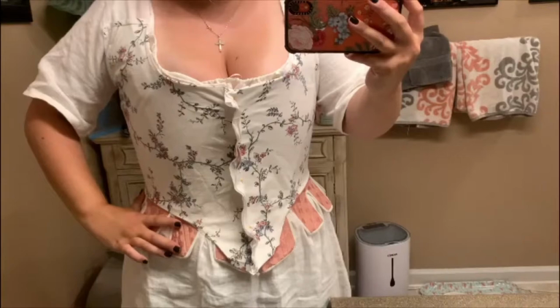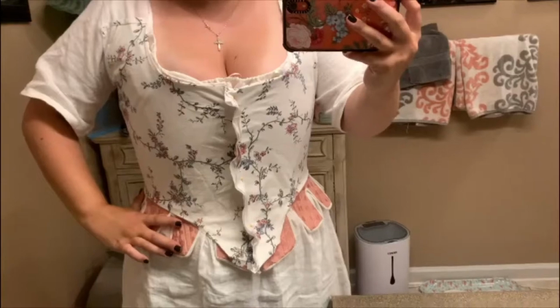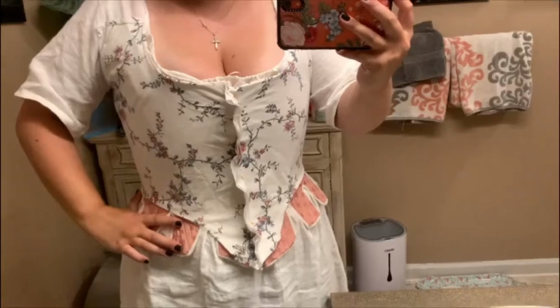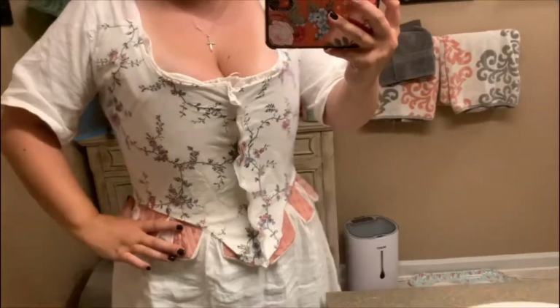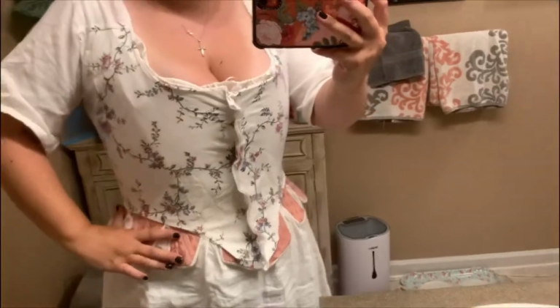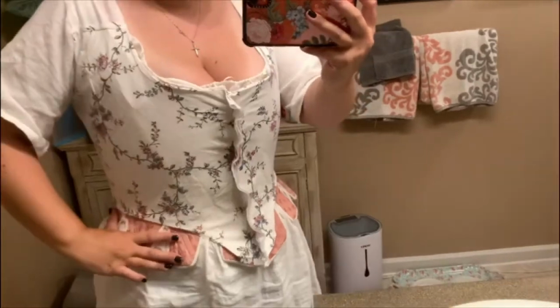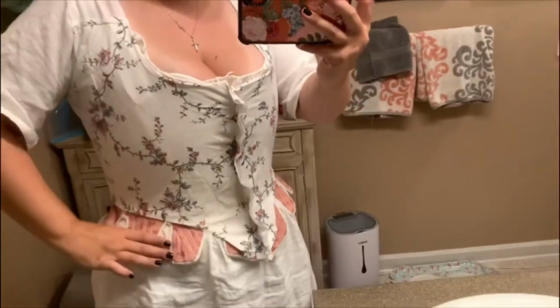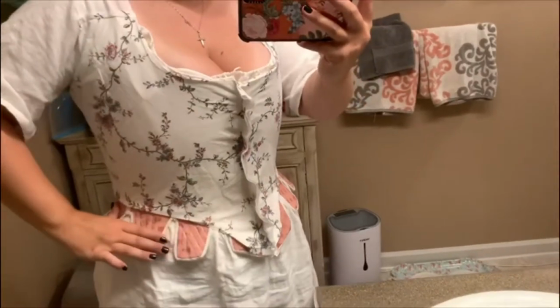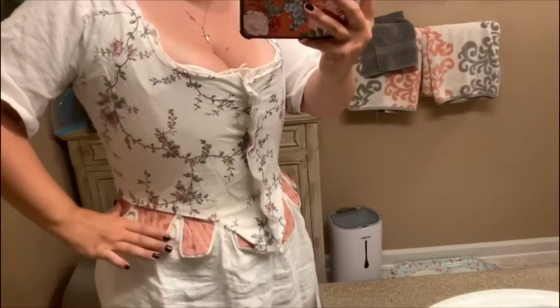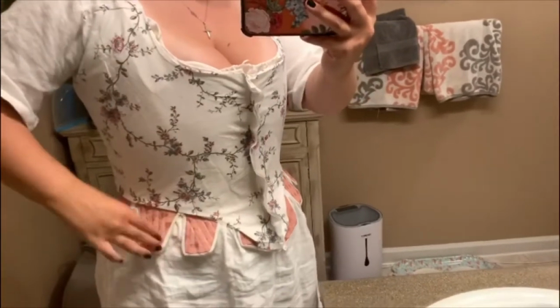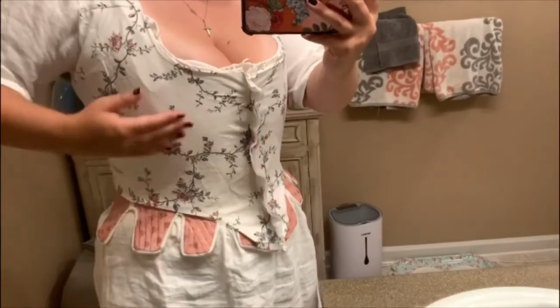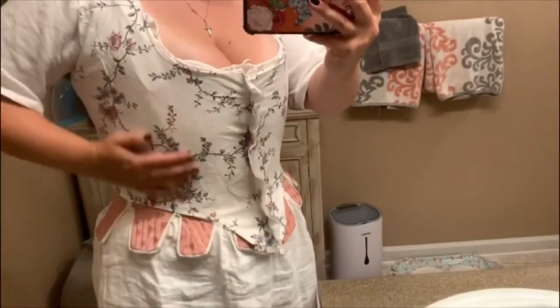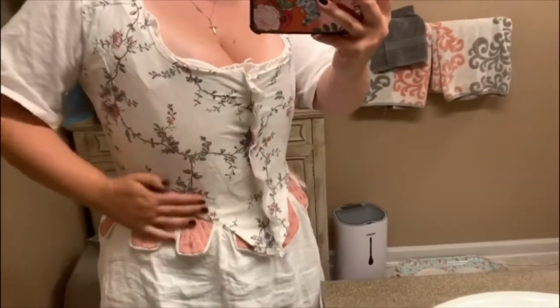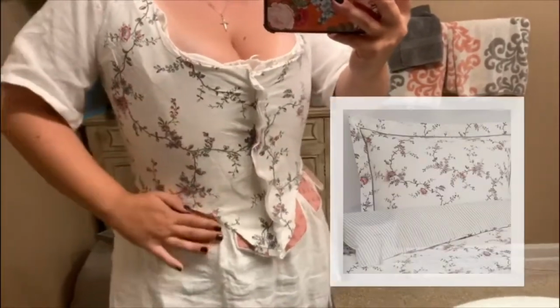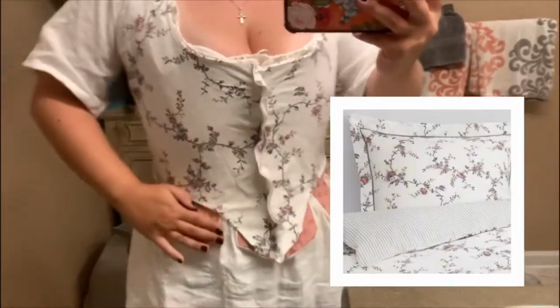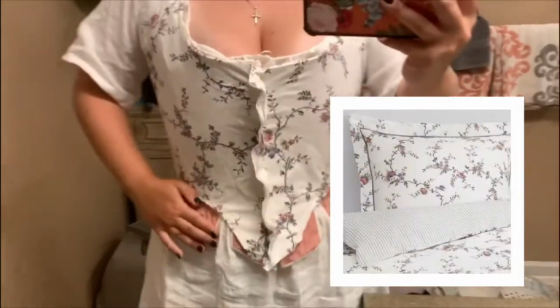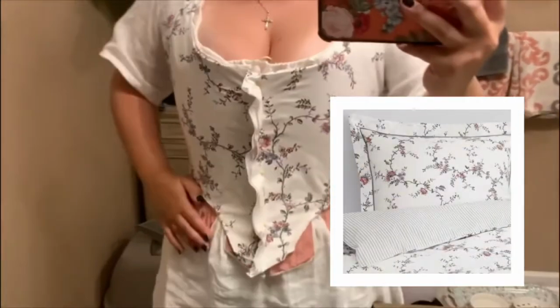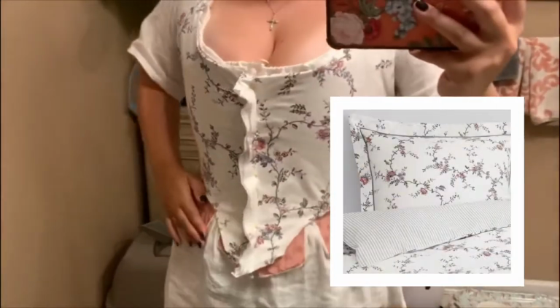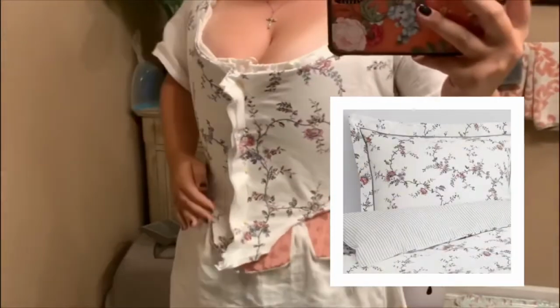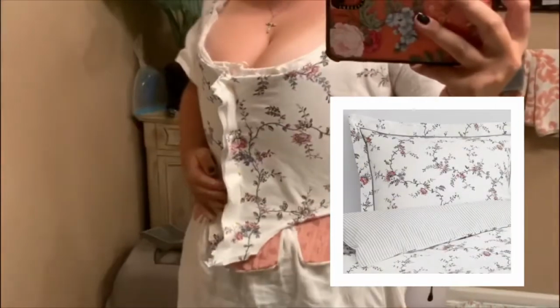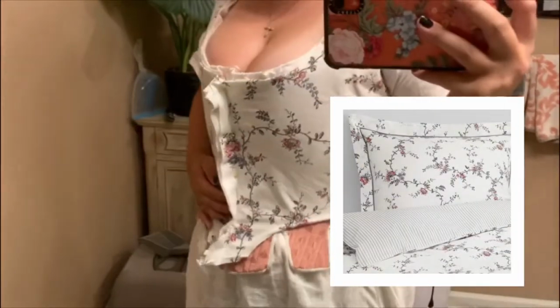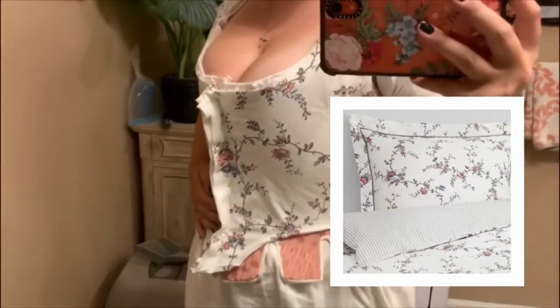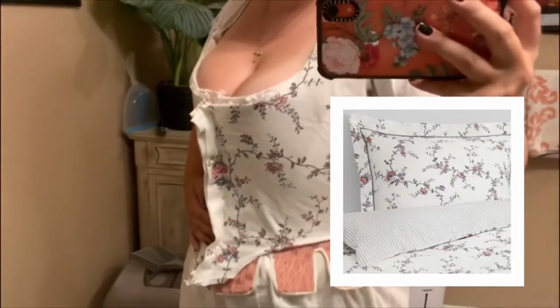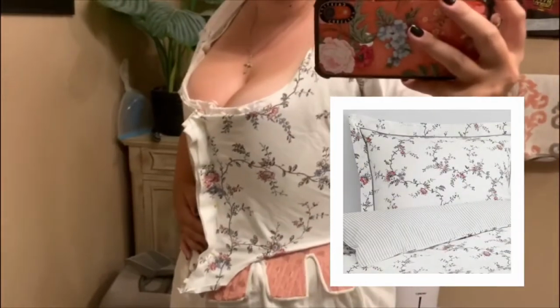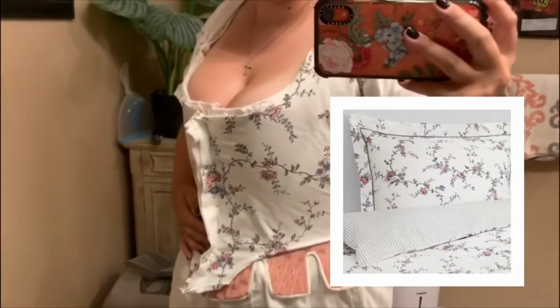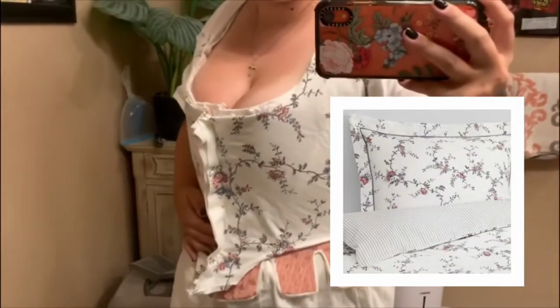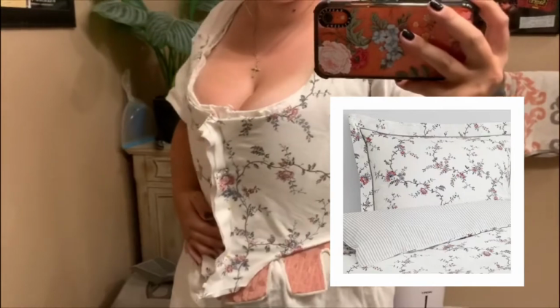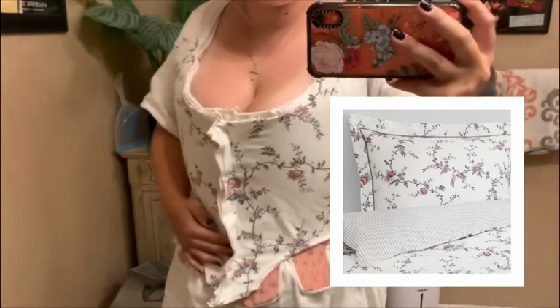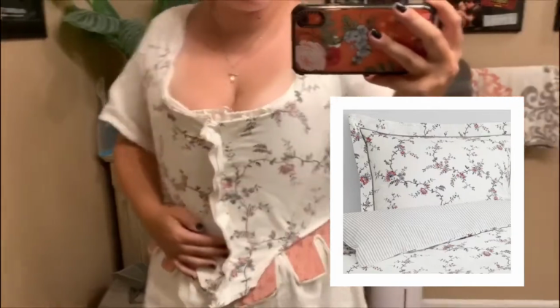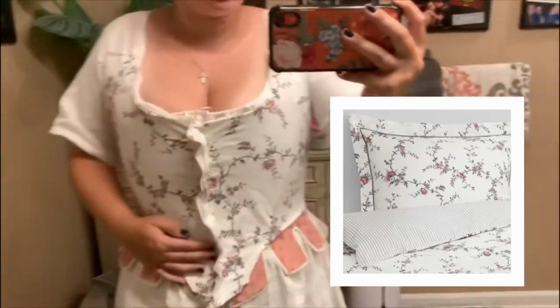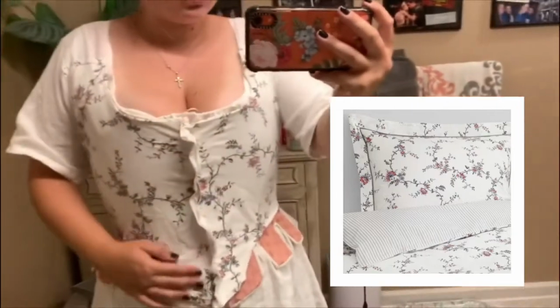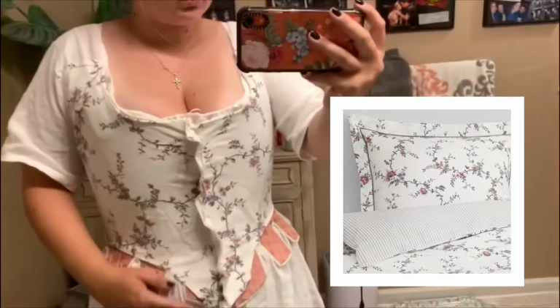Welcome back to the last installment of the making of my IKEA gown. This is where we left off last time, with the bodice complete.